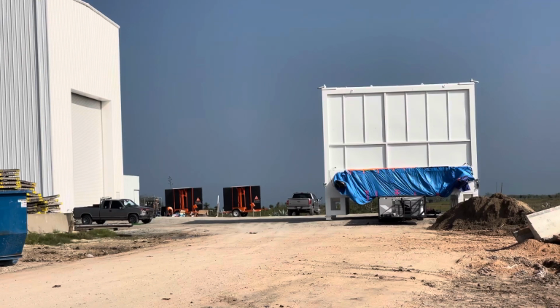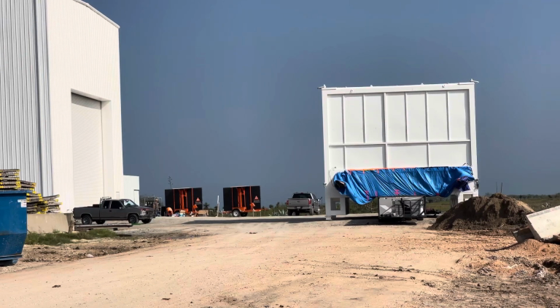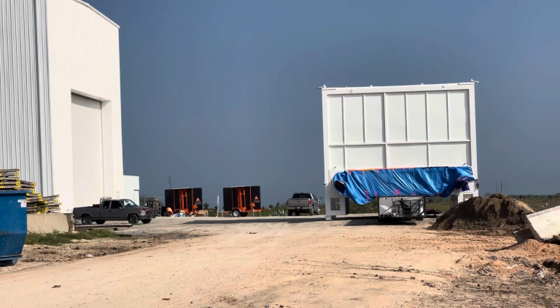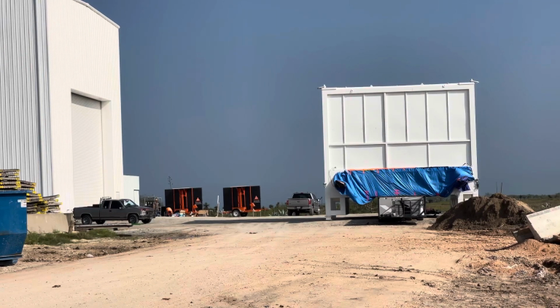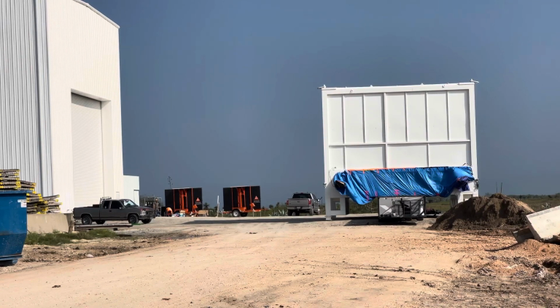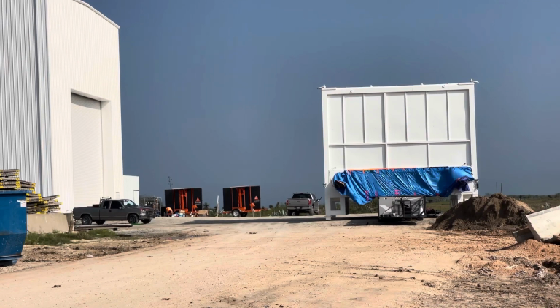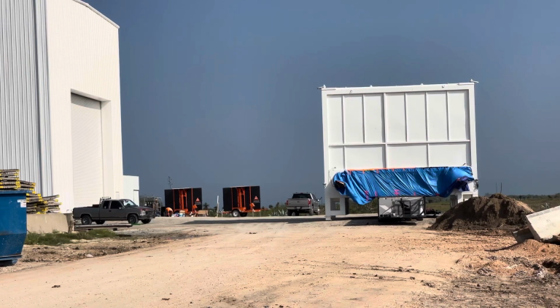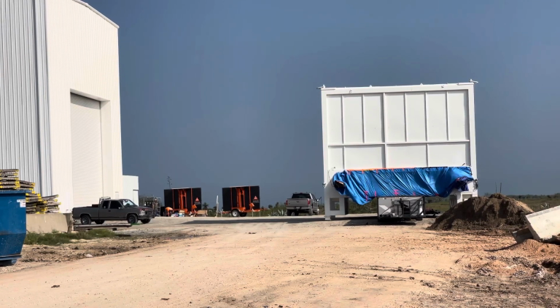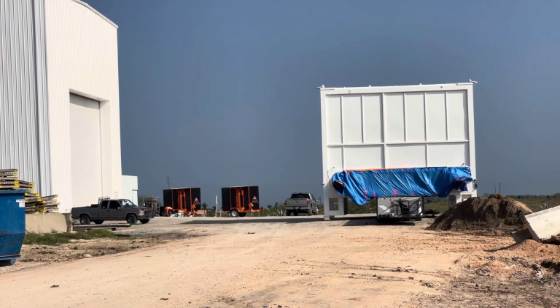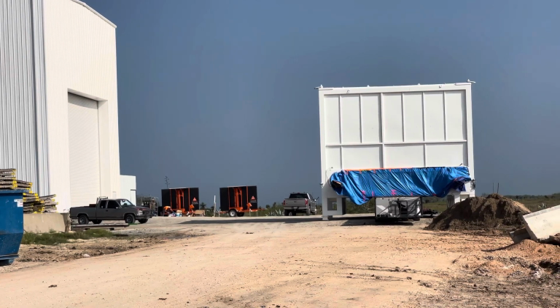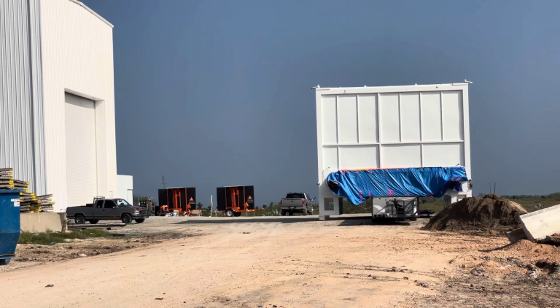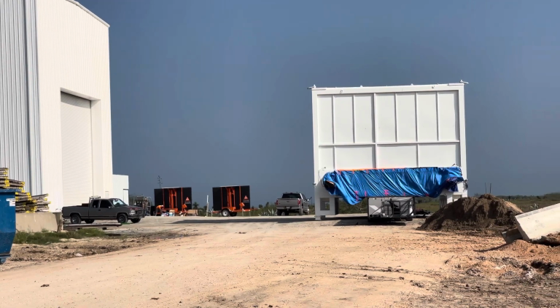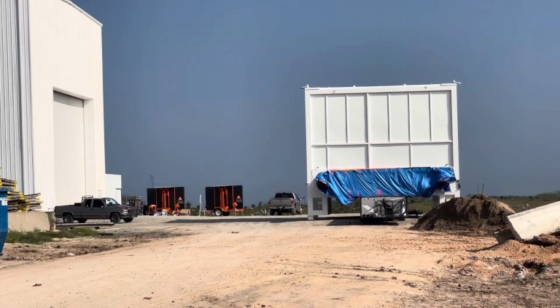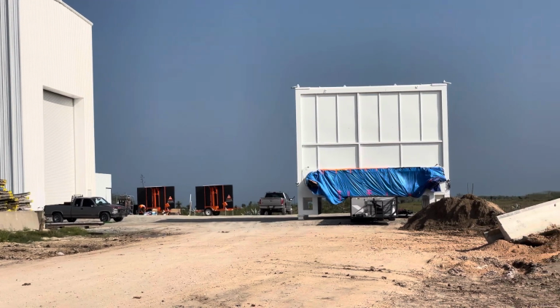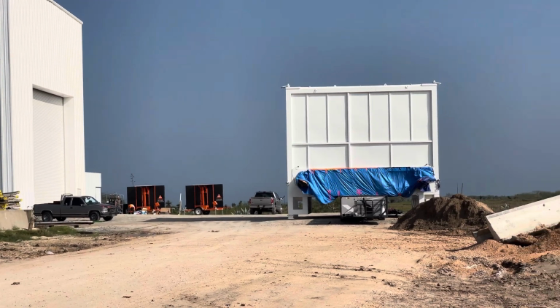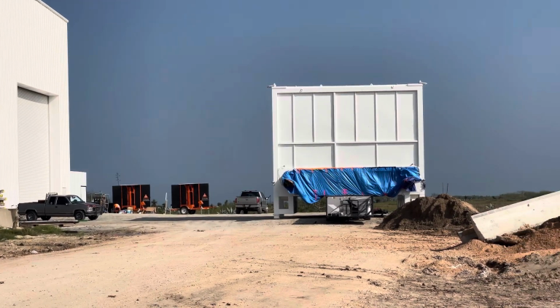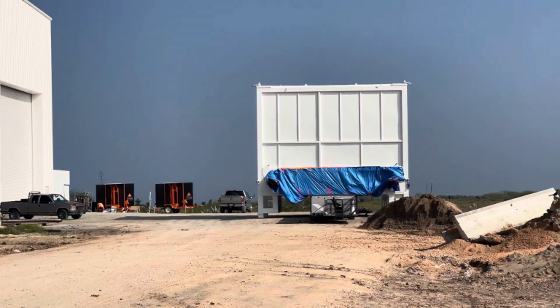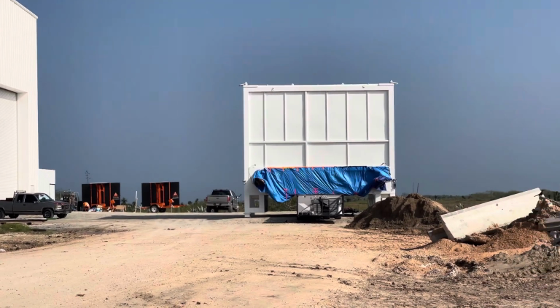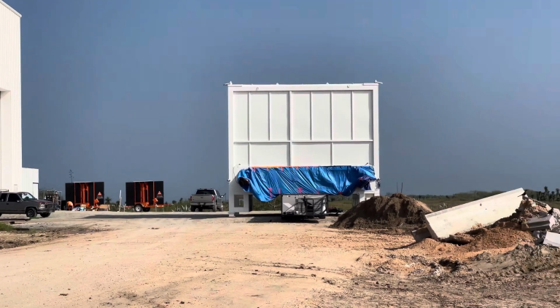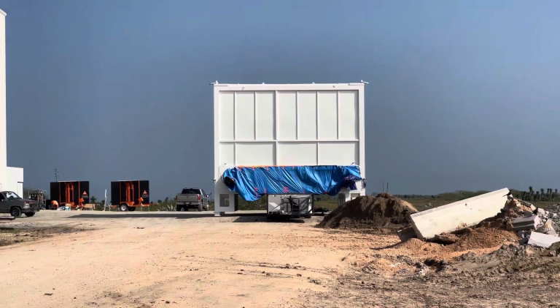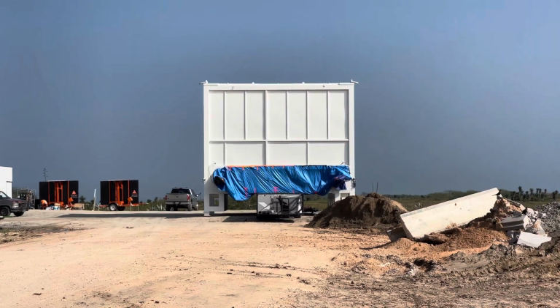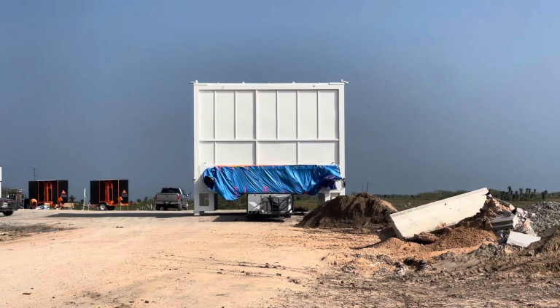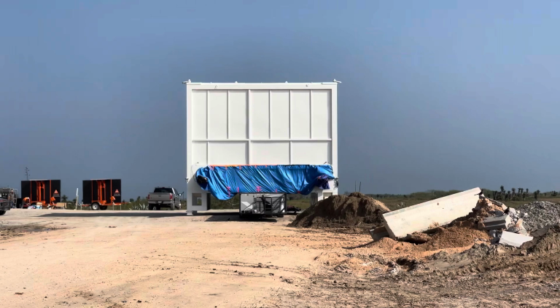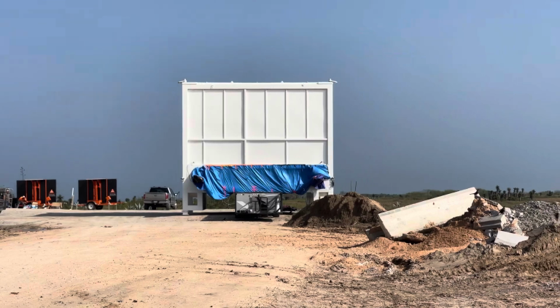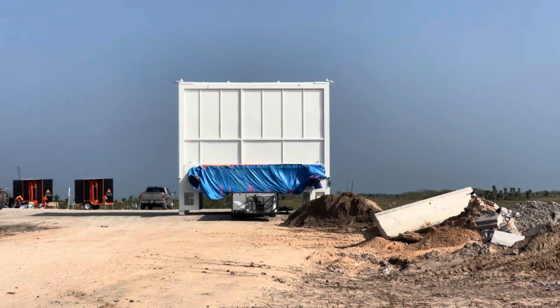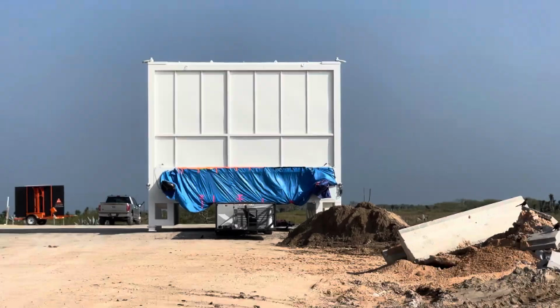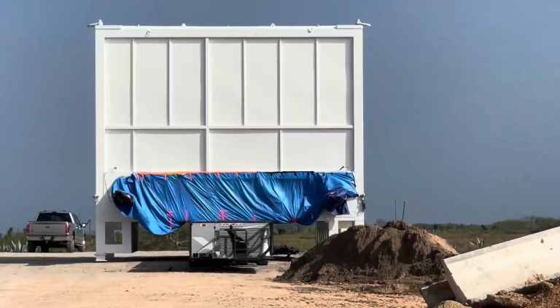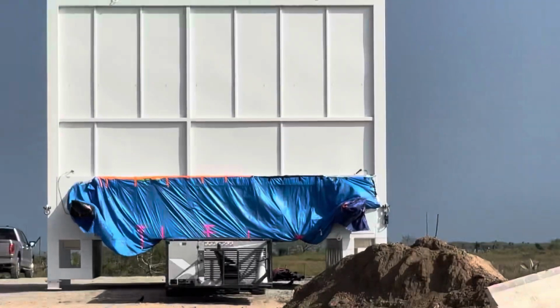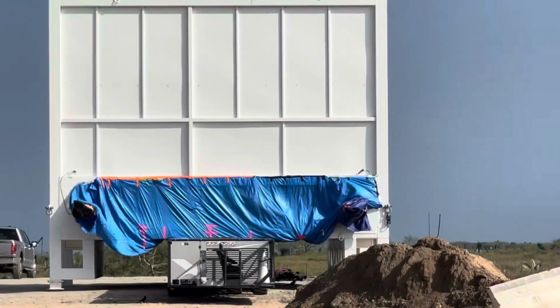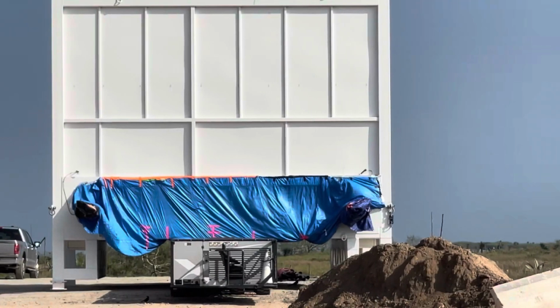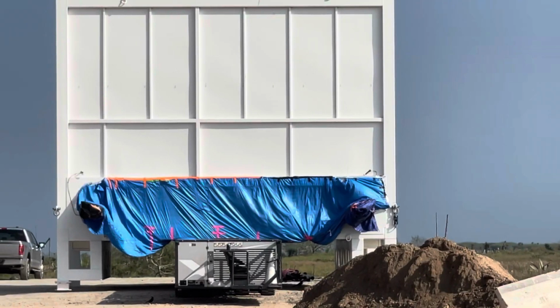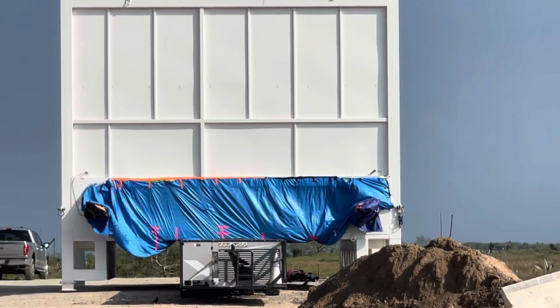All right, that'll cover it. Signing out — Ocean Camera Space Corp.